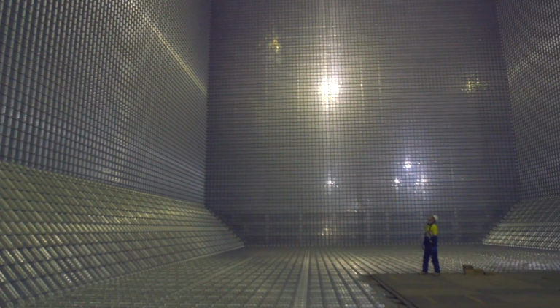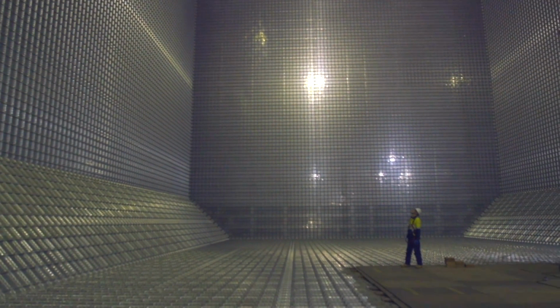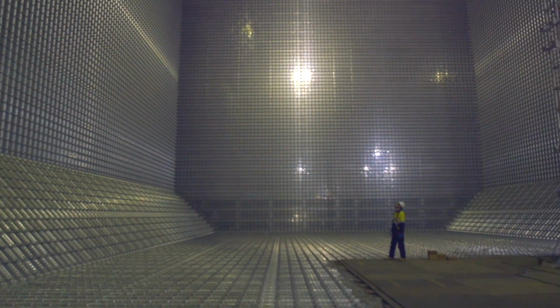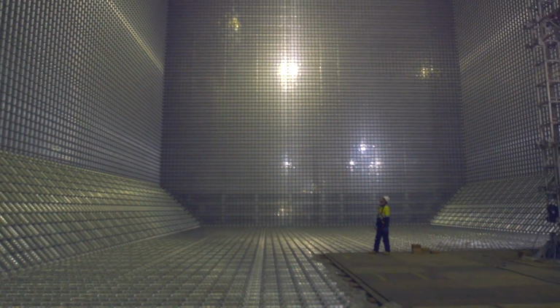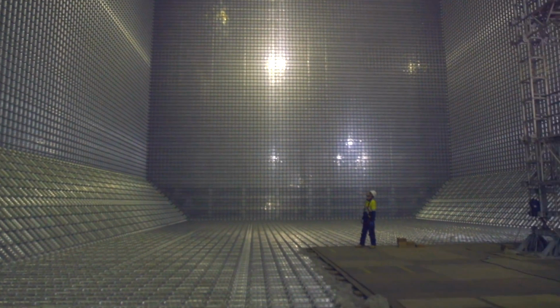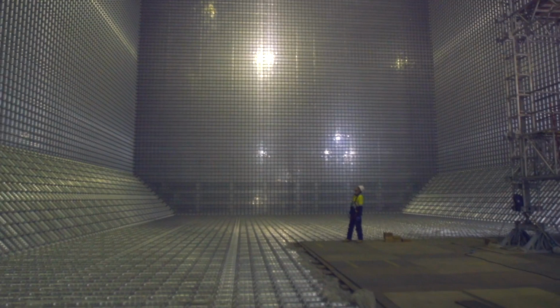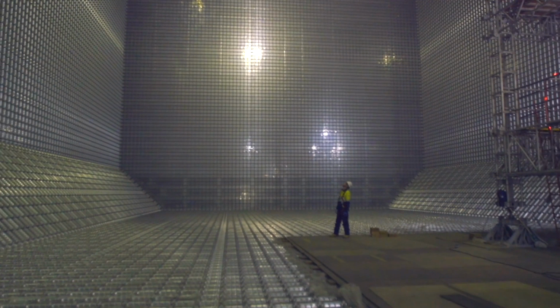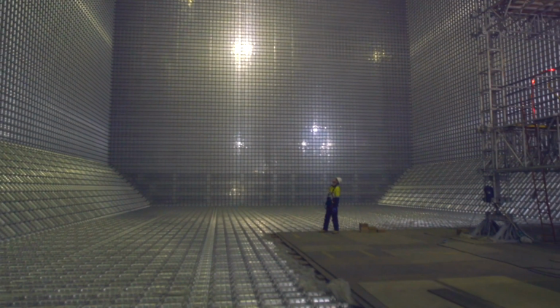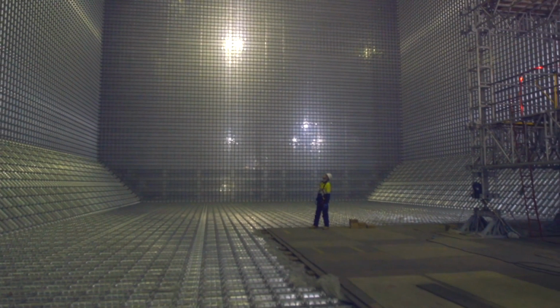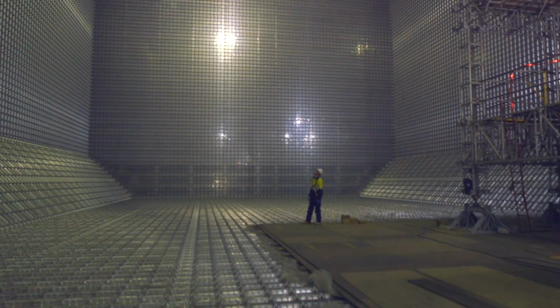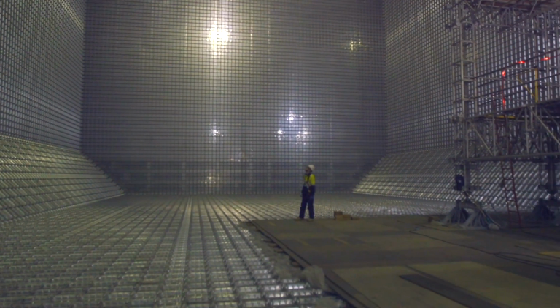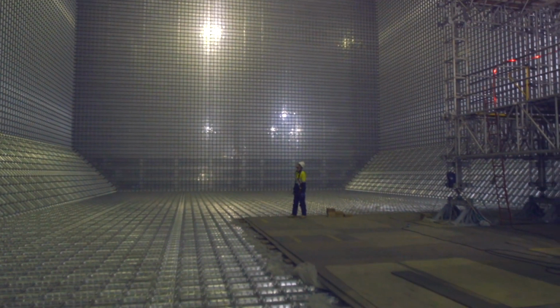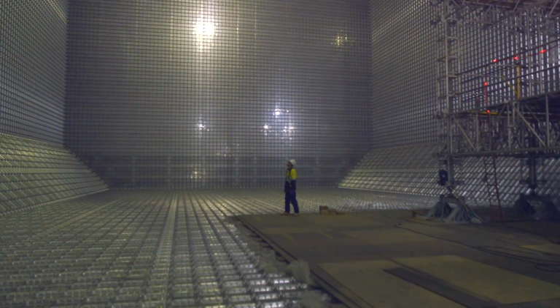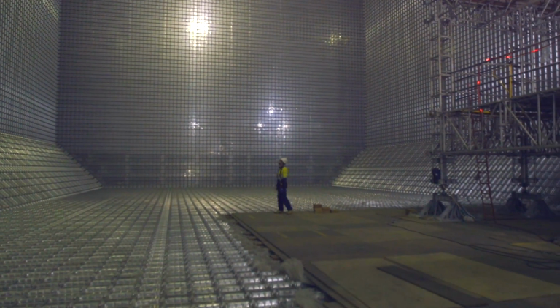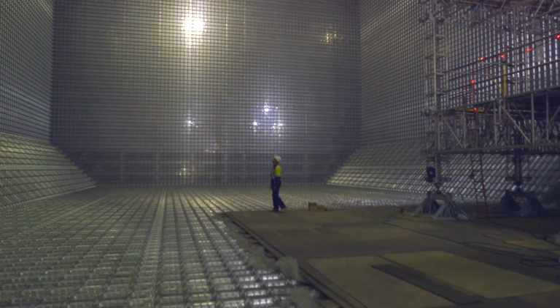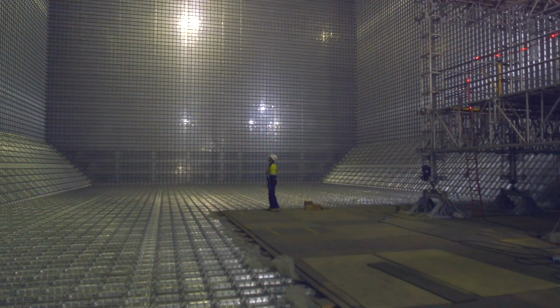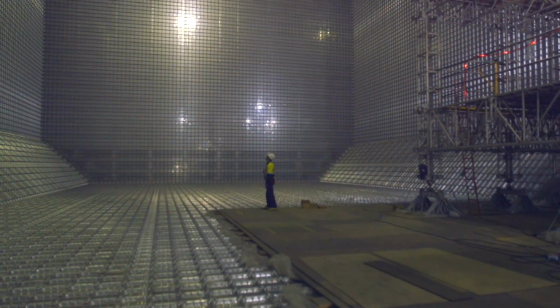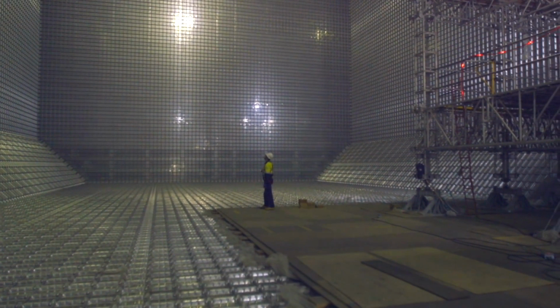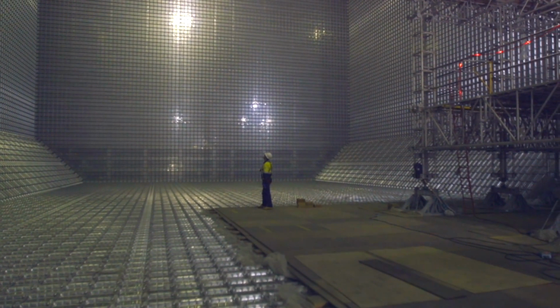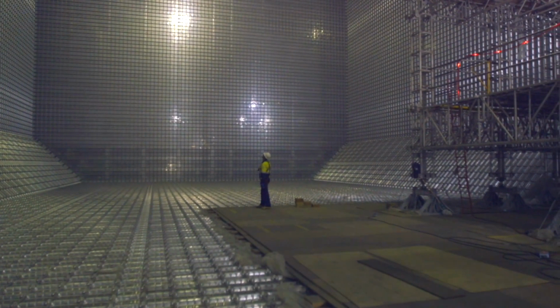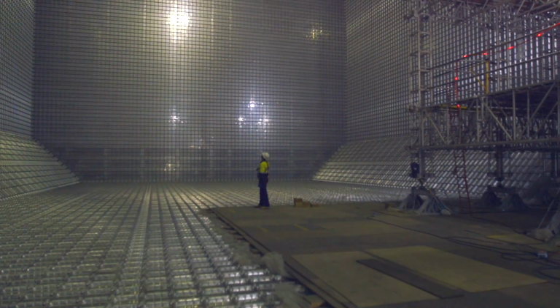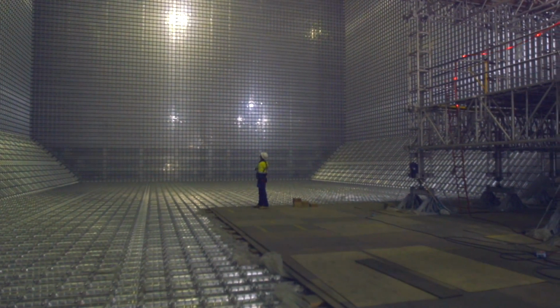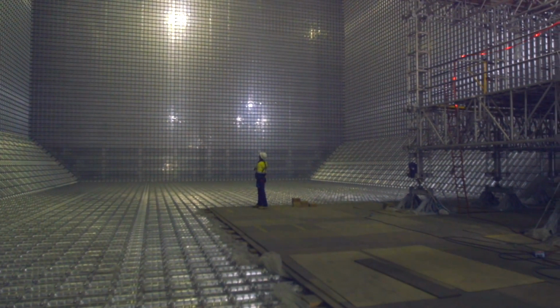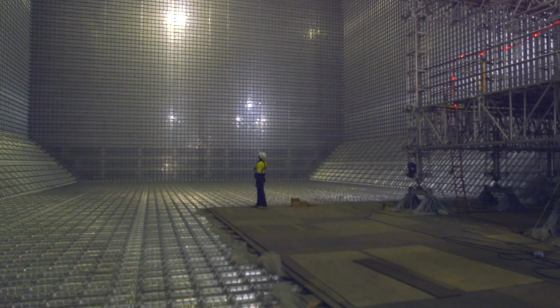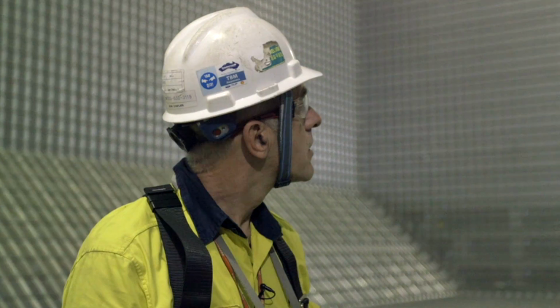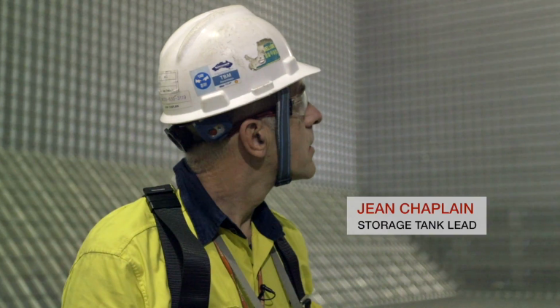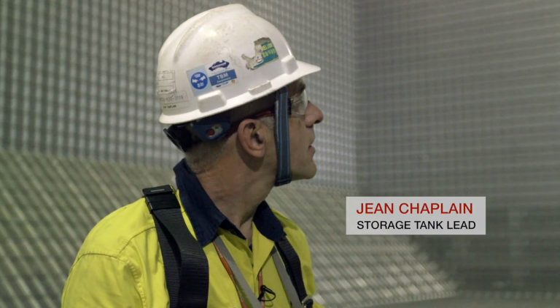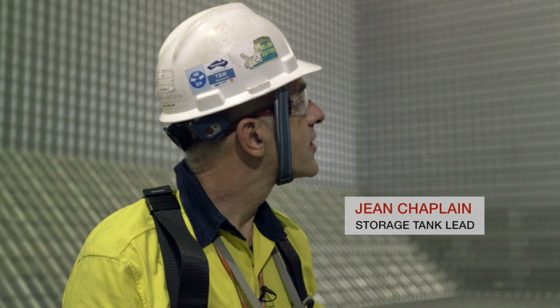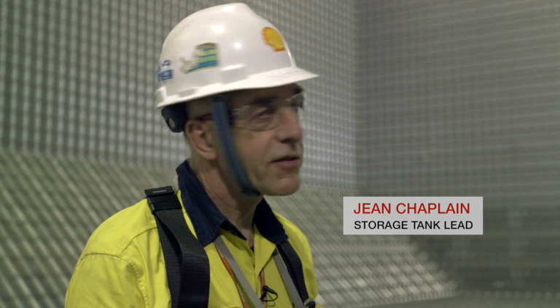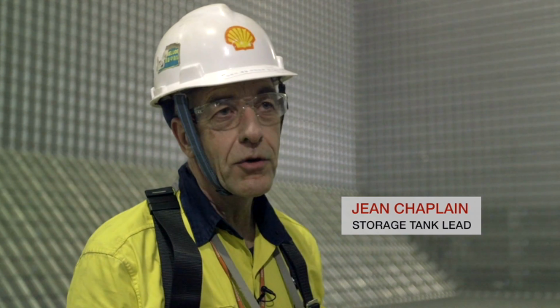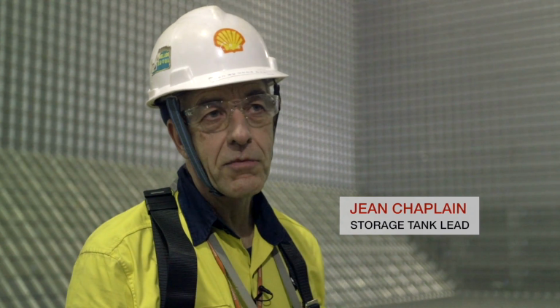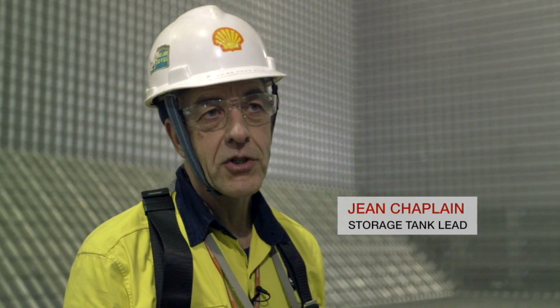This cargo trunk, which is for LNG, is 39,000 cubic meters. It's difficult to imagine.